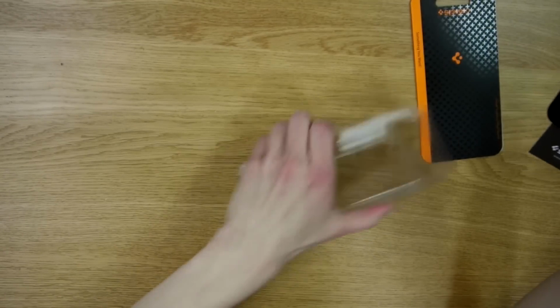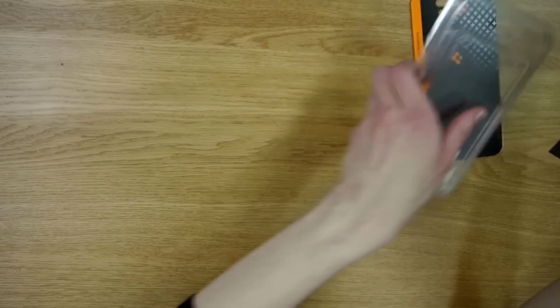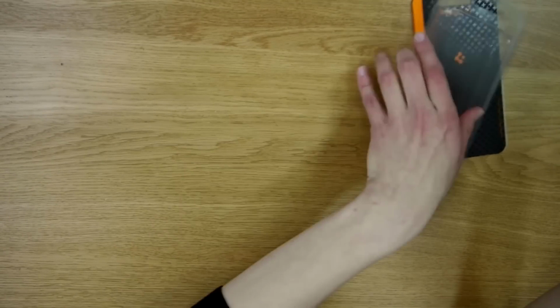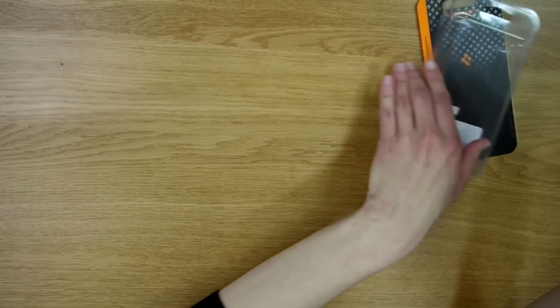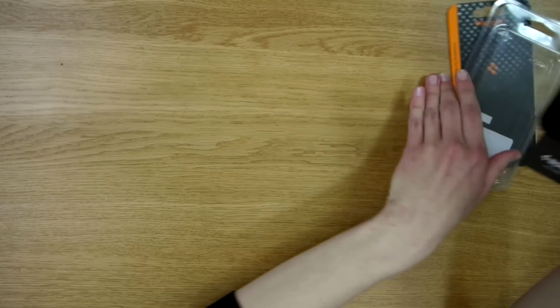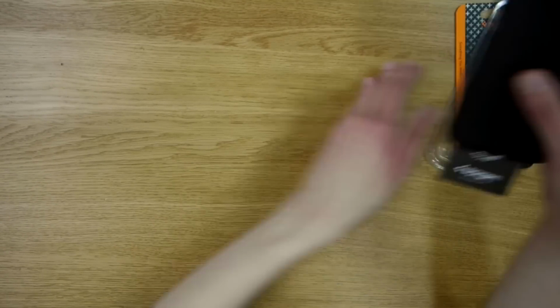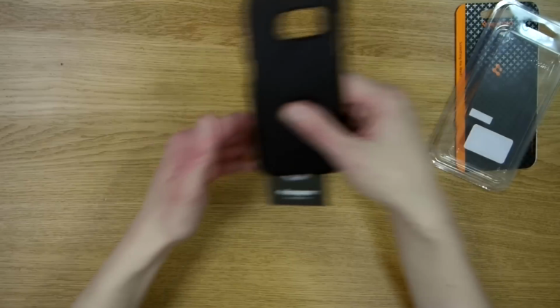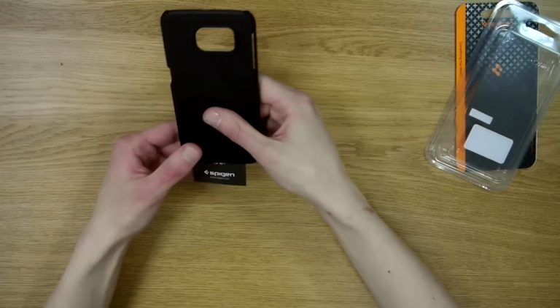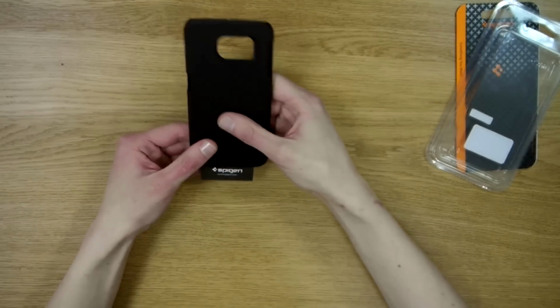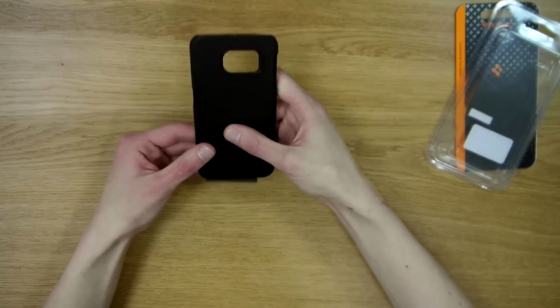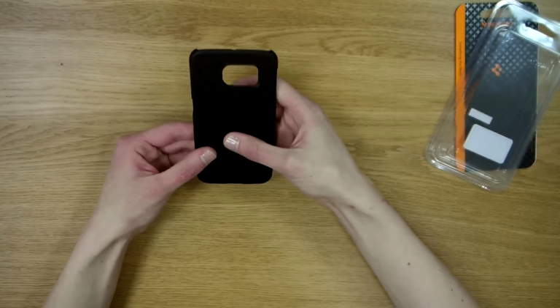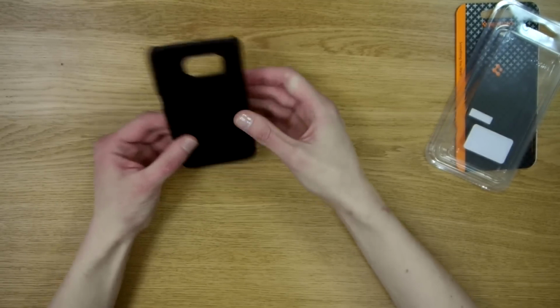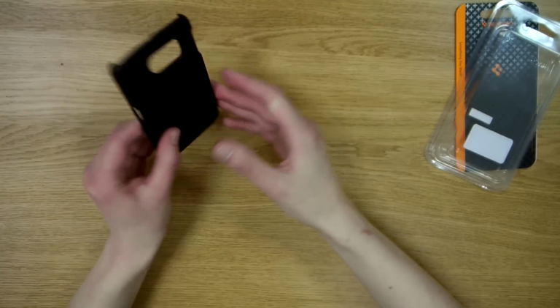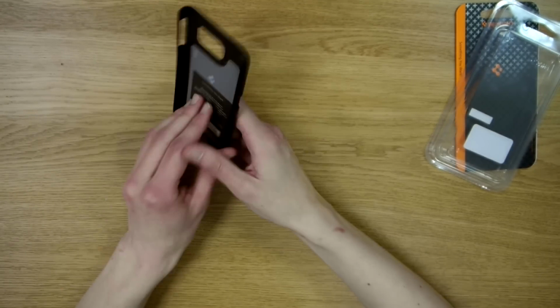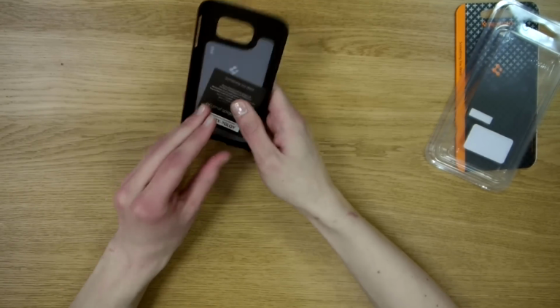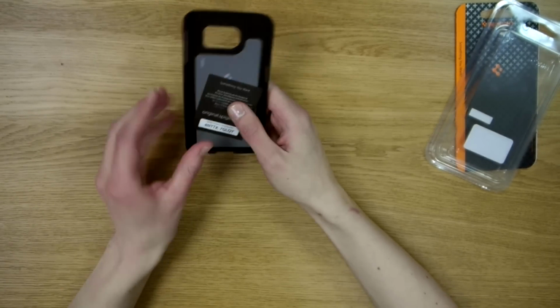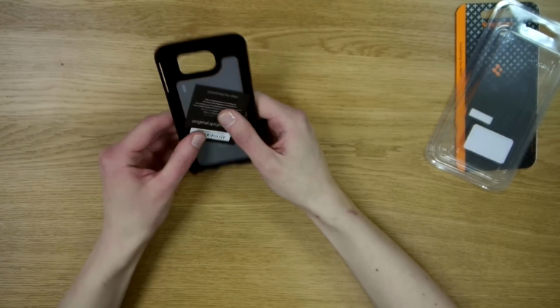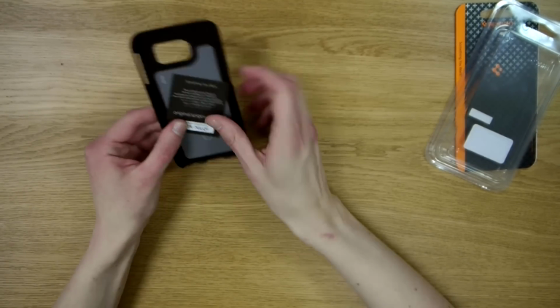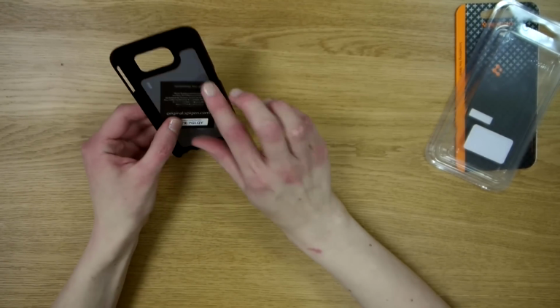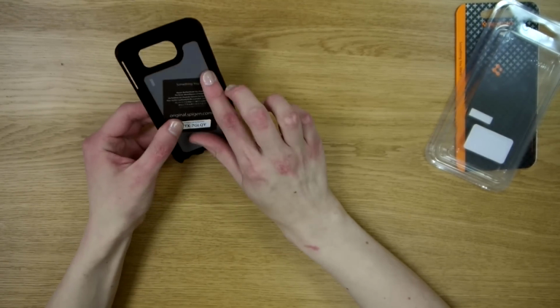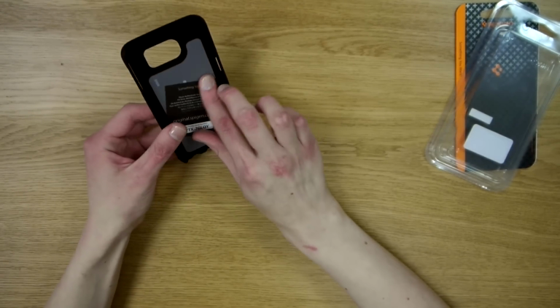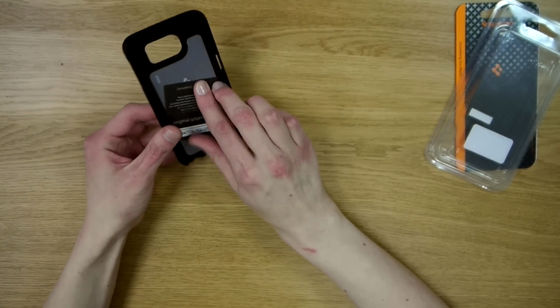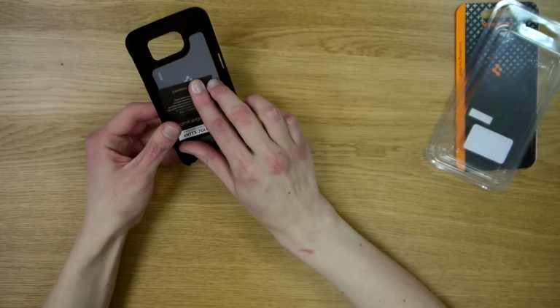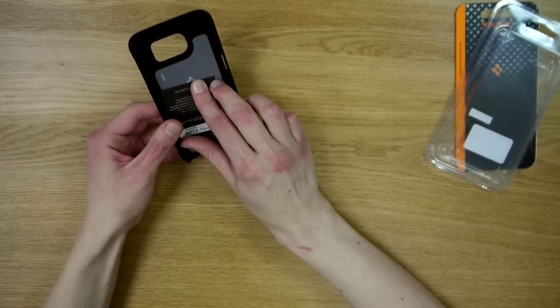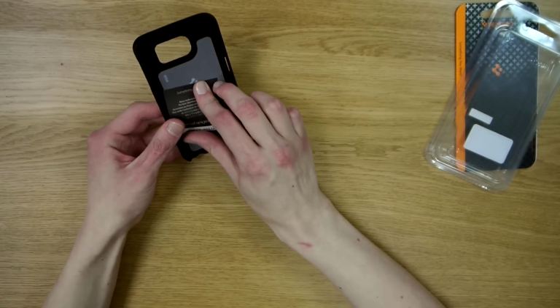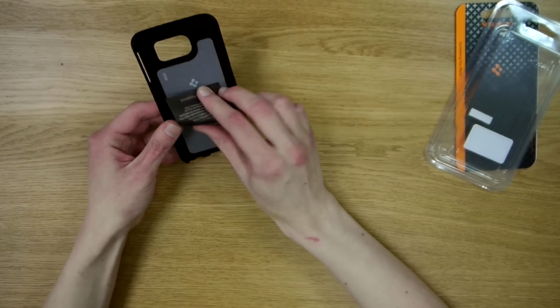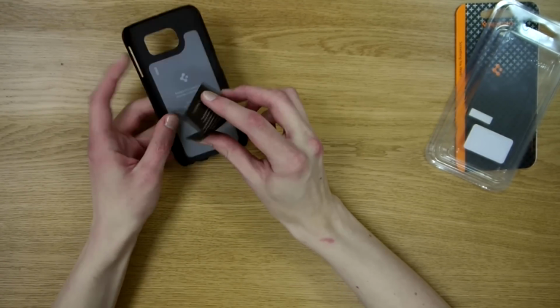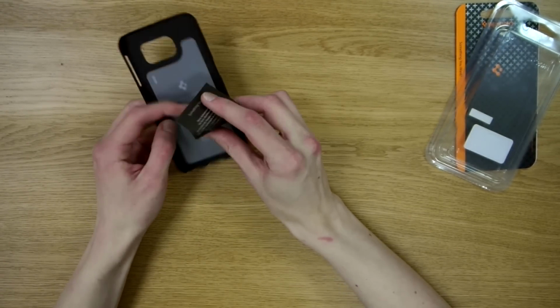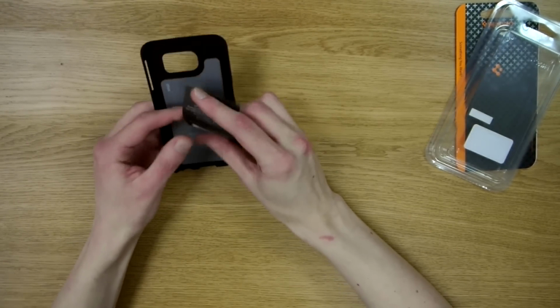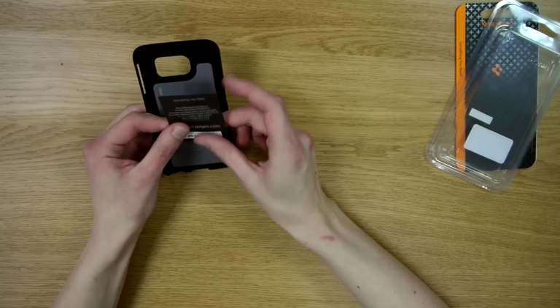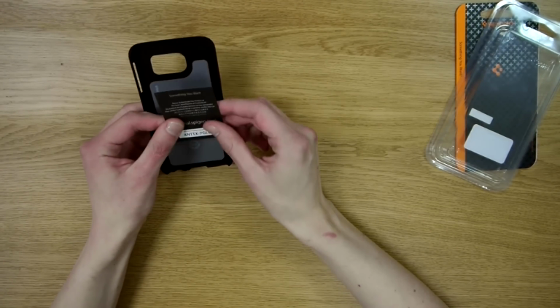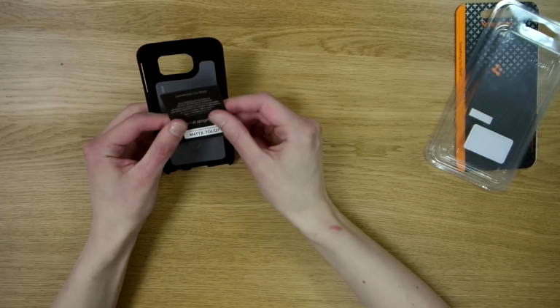In the box we can find the case itself and a brochure to verify the authenticity of the case.